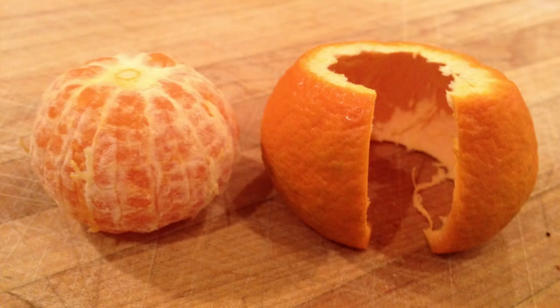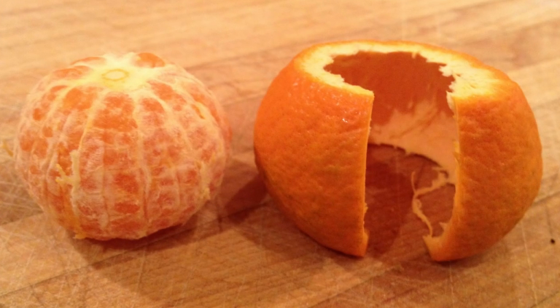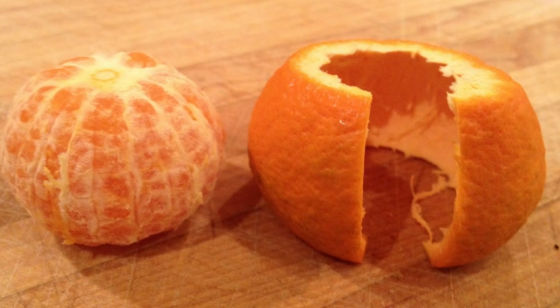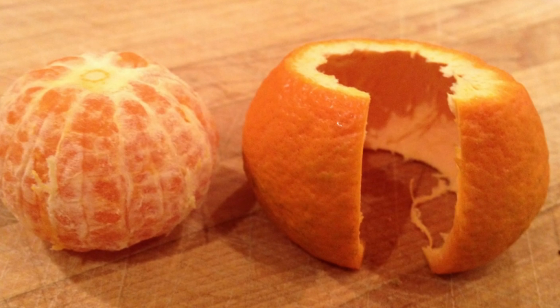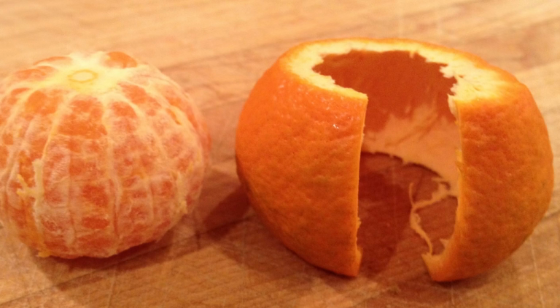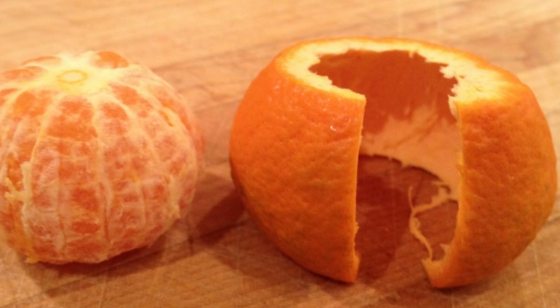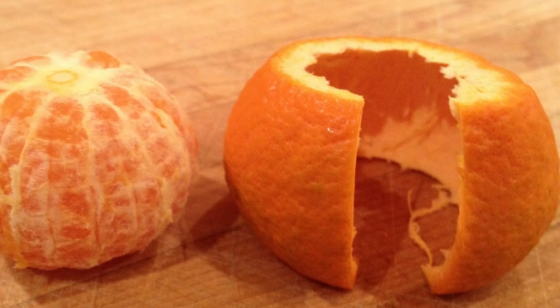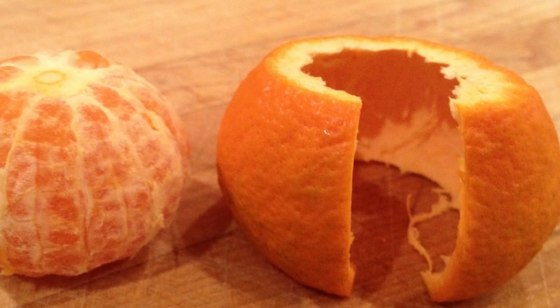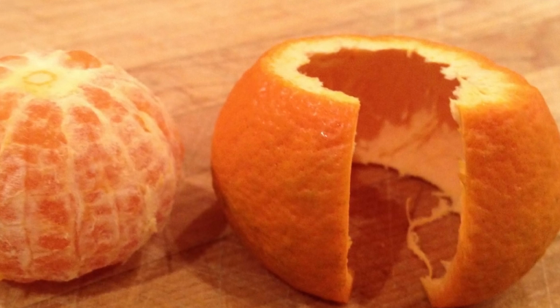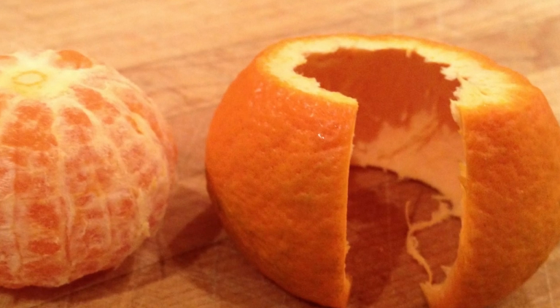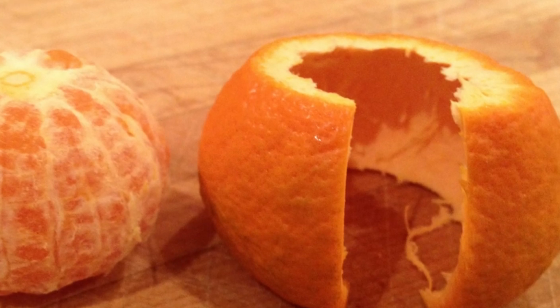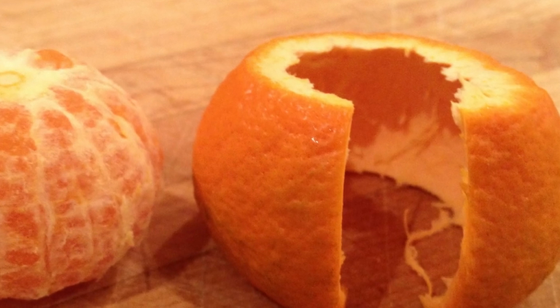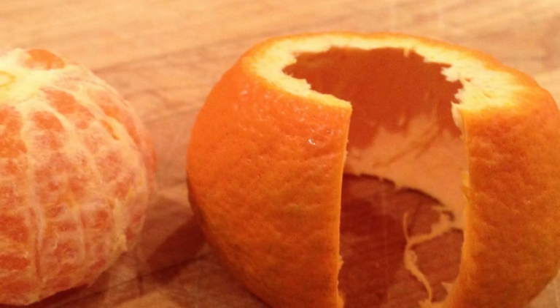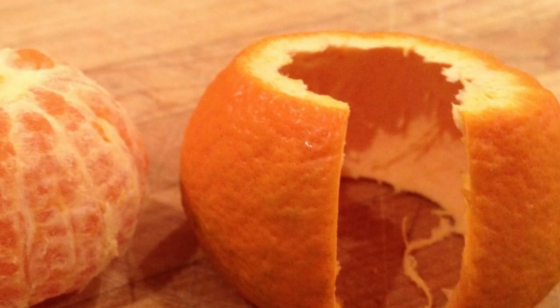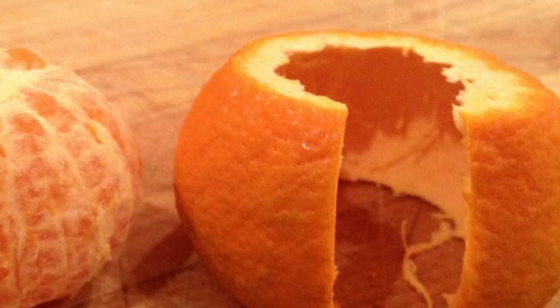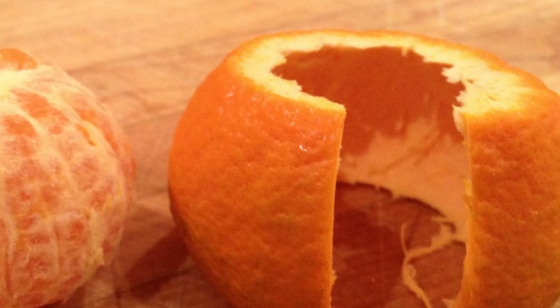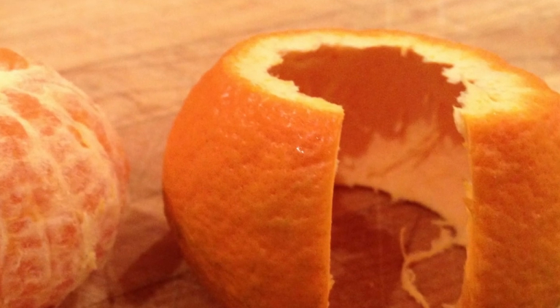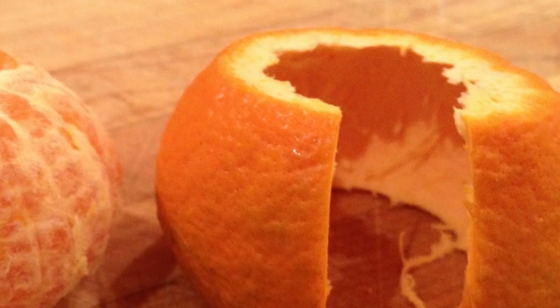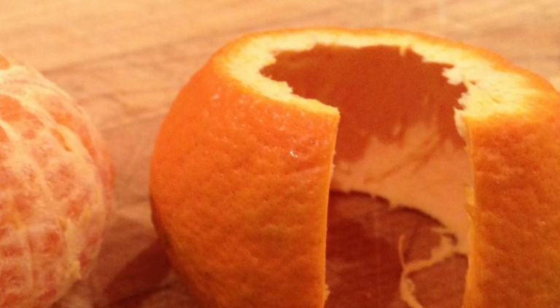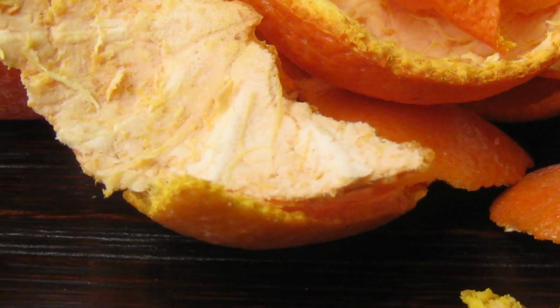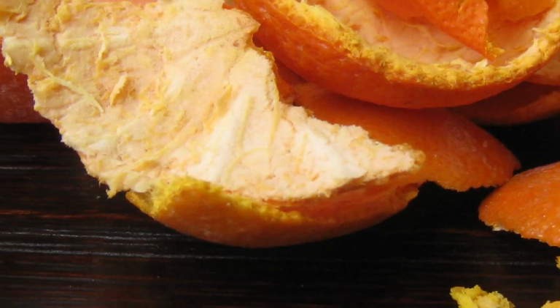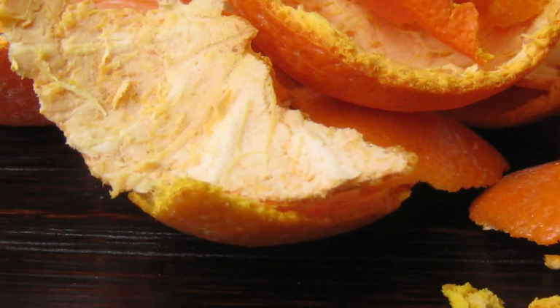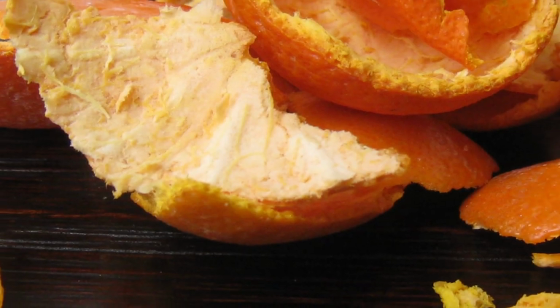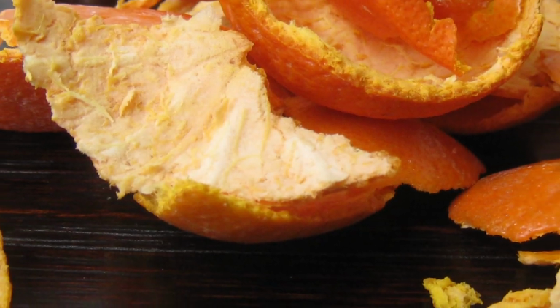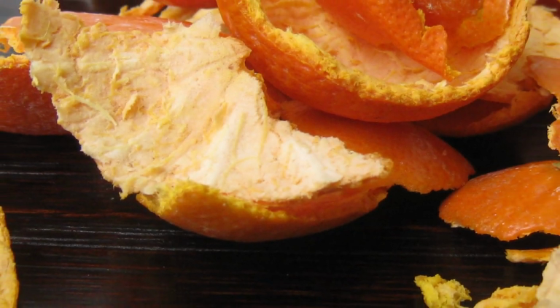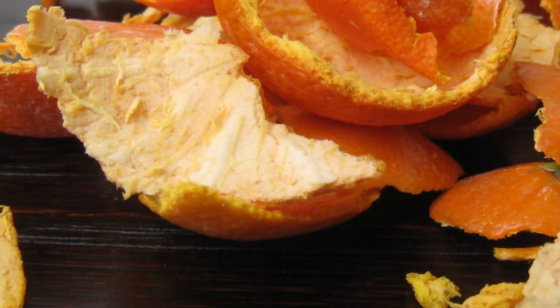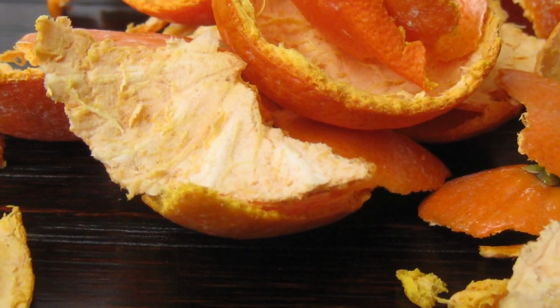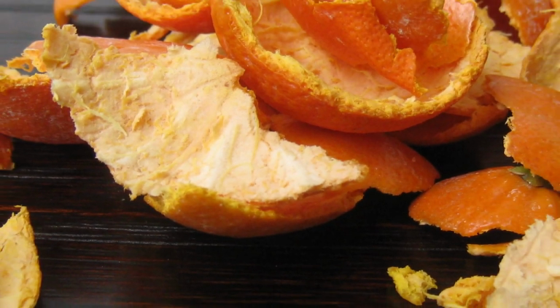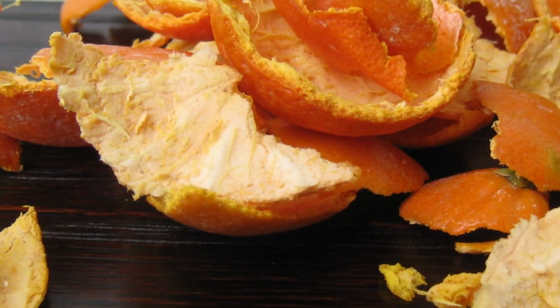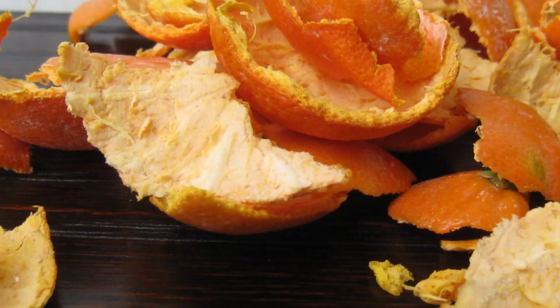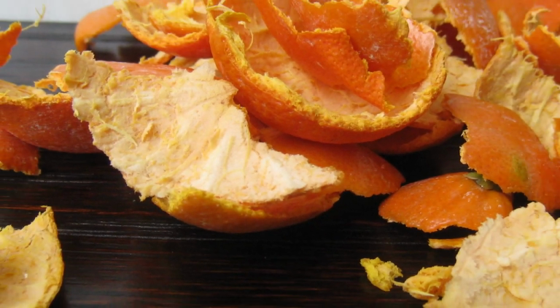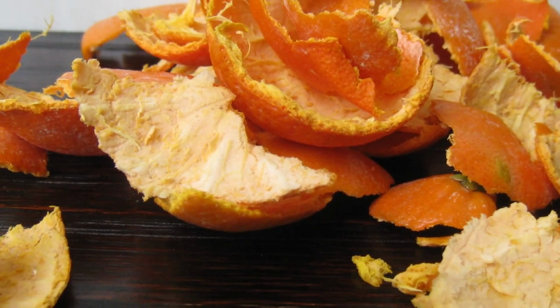Citrus peels can be used in myriad ways instead of tossing them out. We'll see a few kitchen tips today.